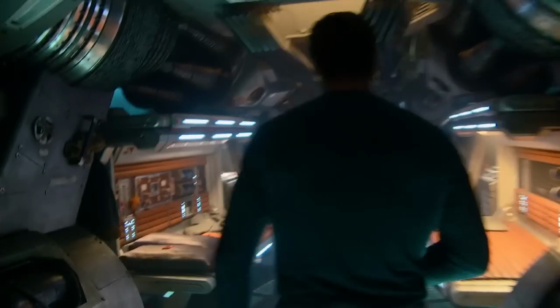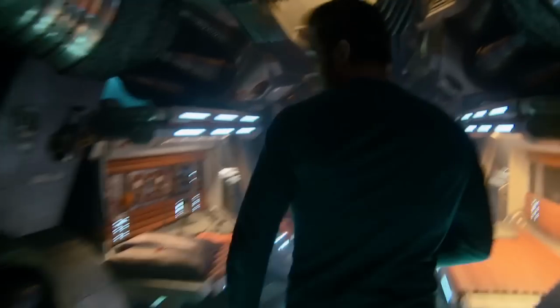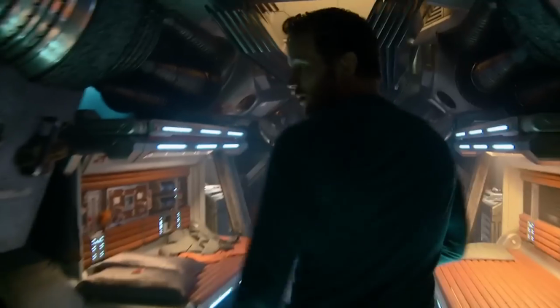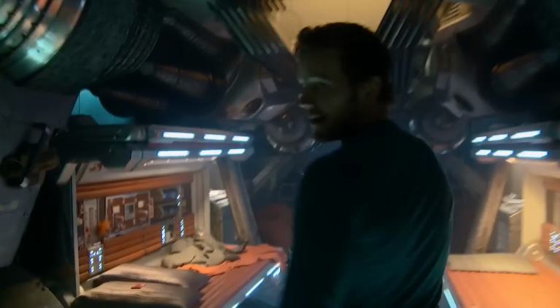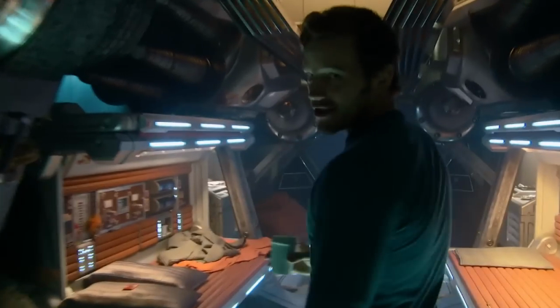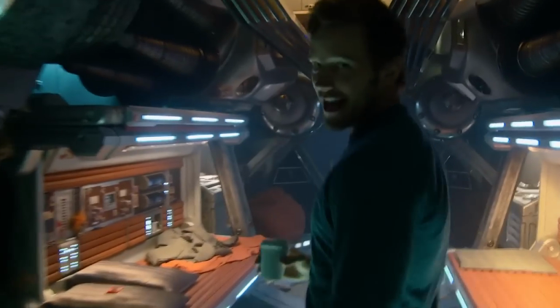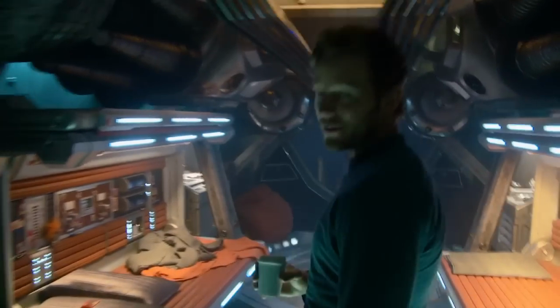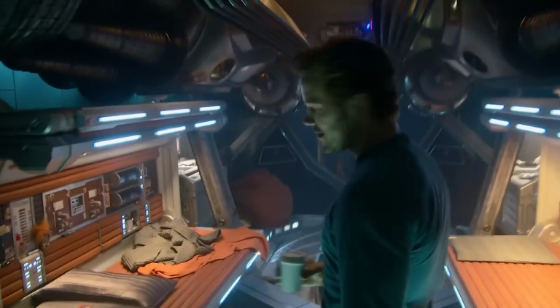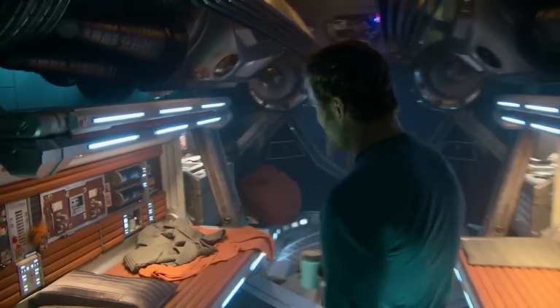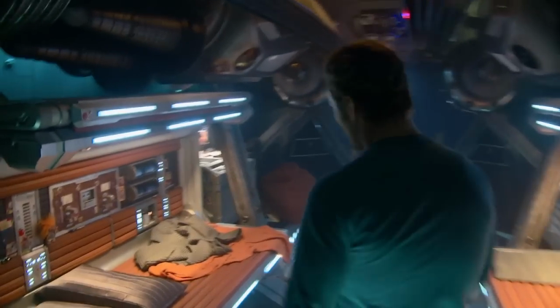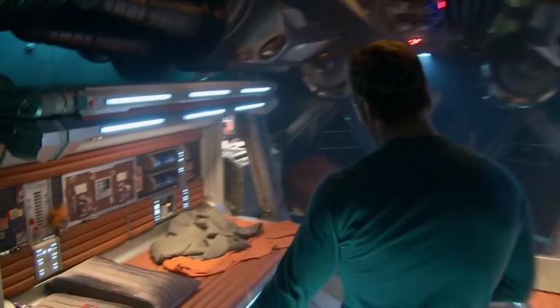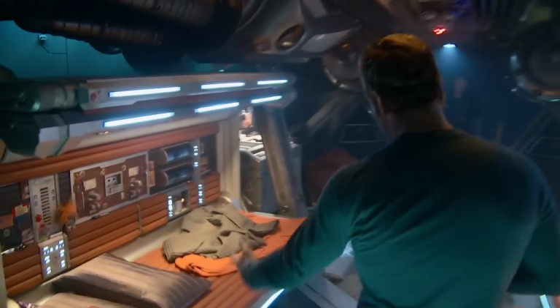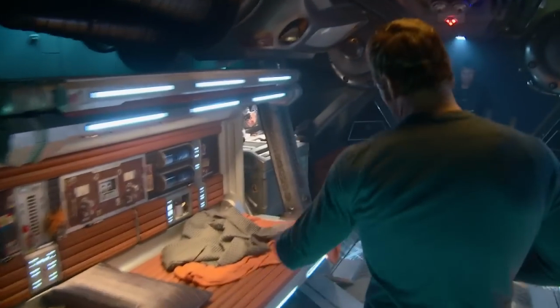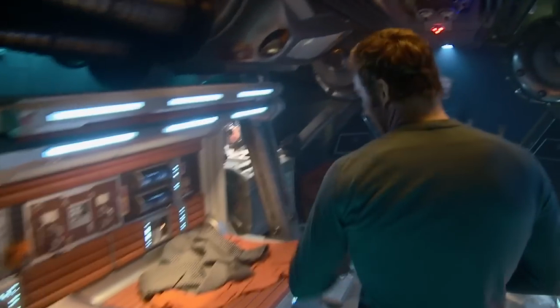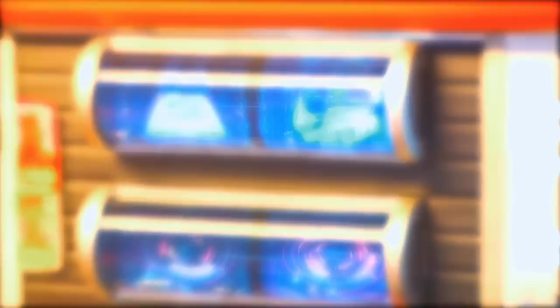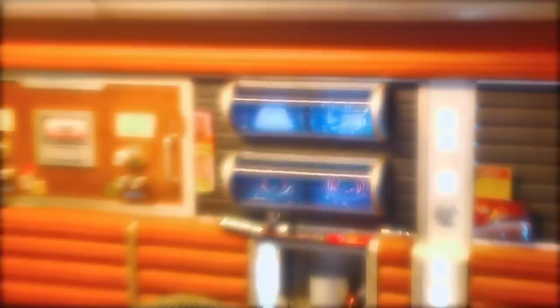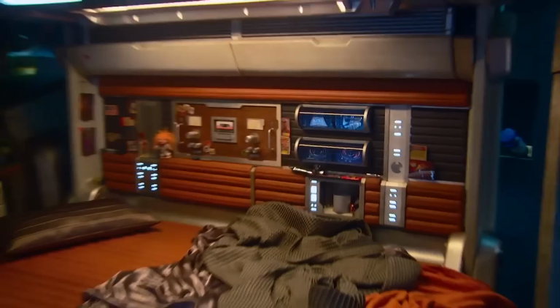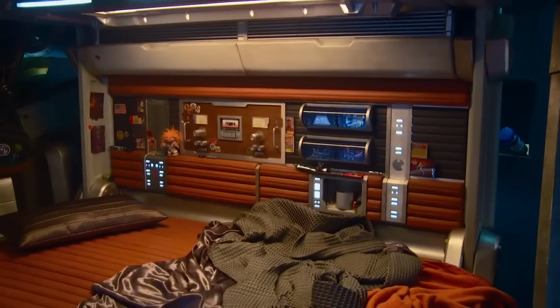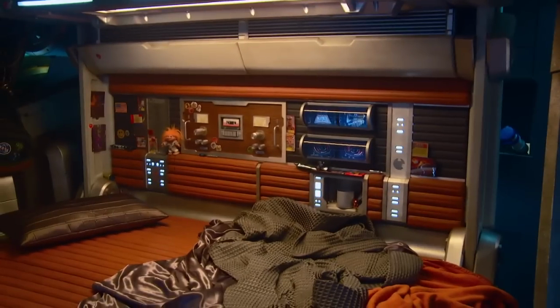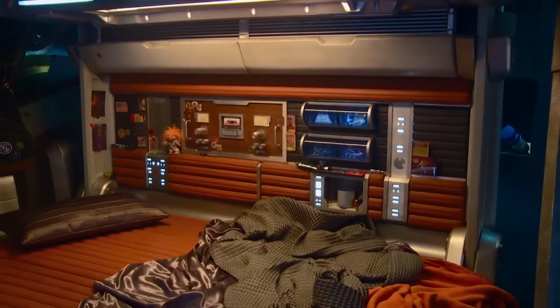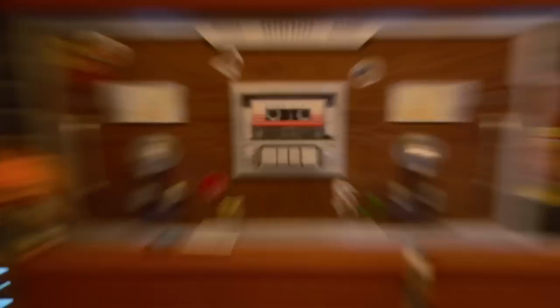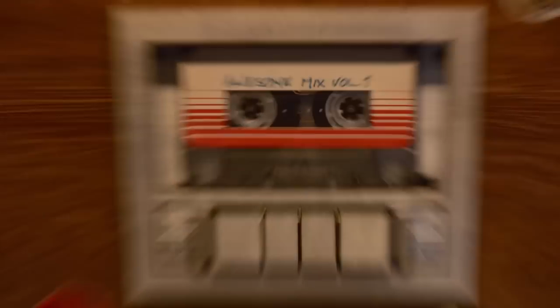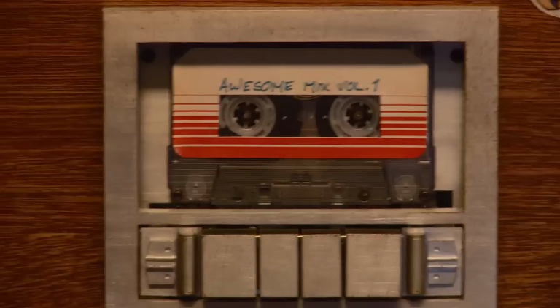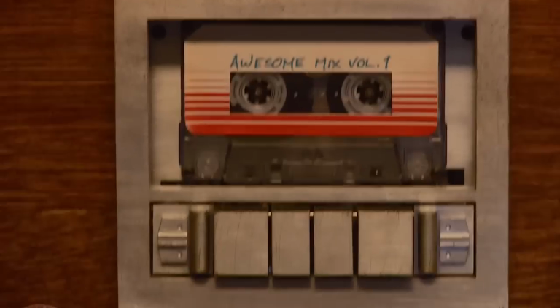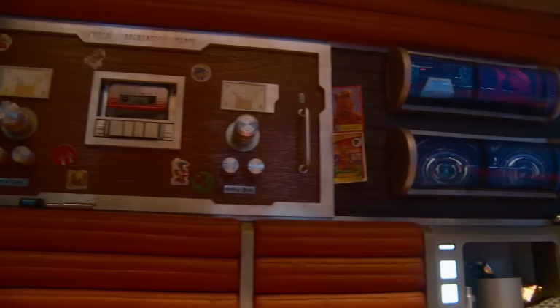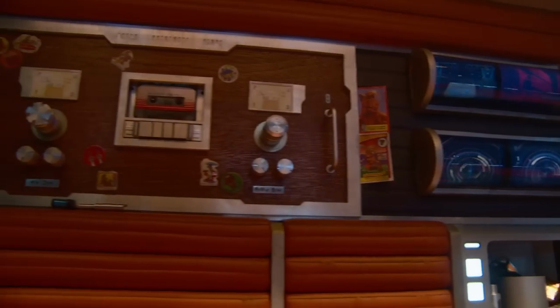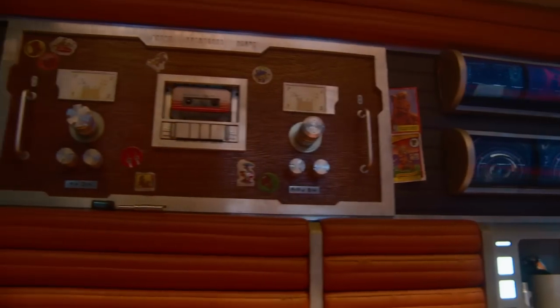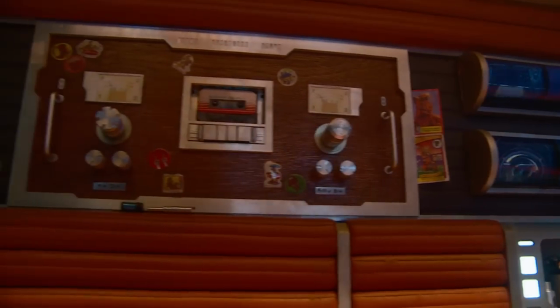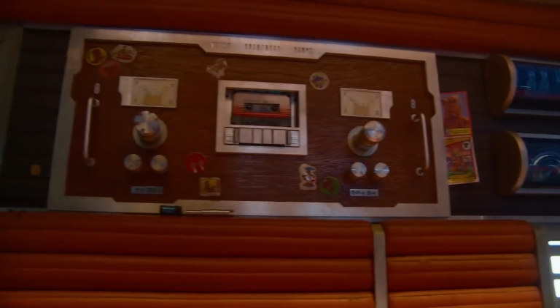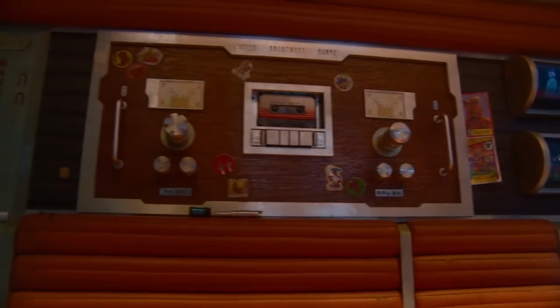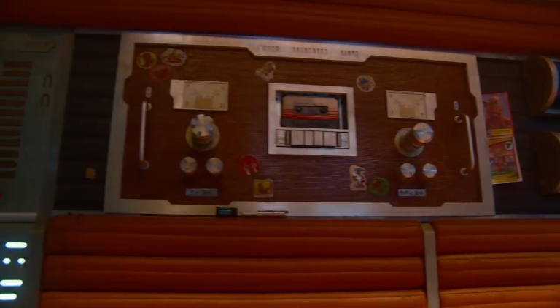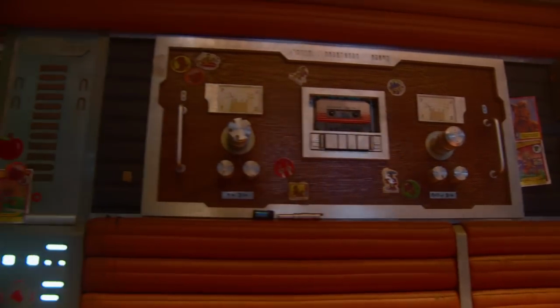This is where the magic happens. This is Peter Quill's bunk right here. As you can see, I got the old school tape deck.